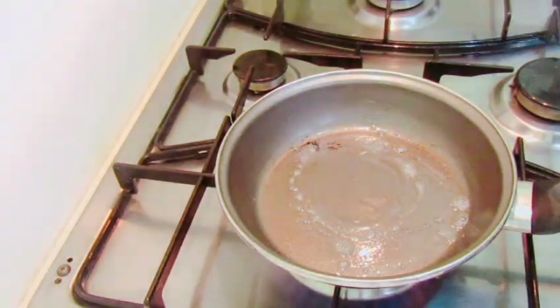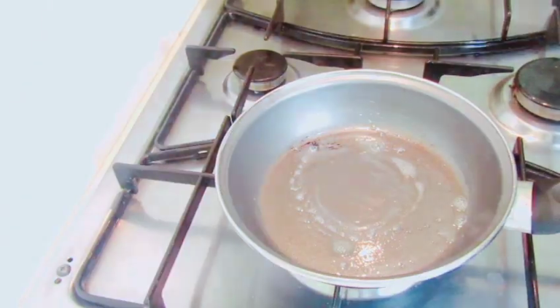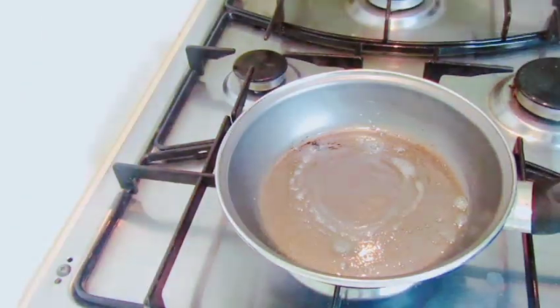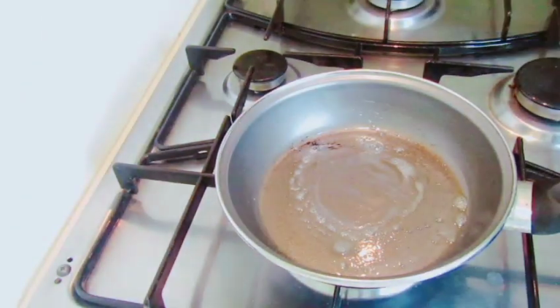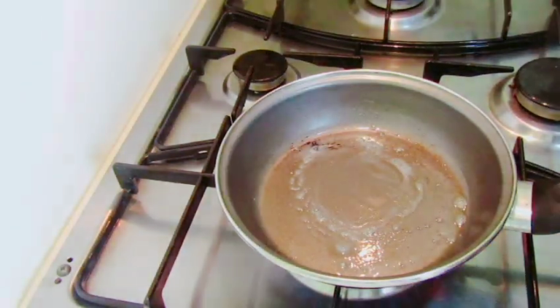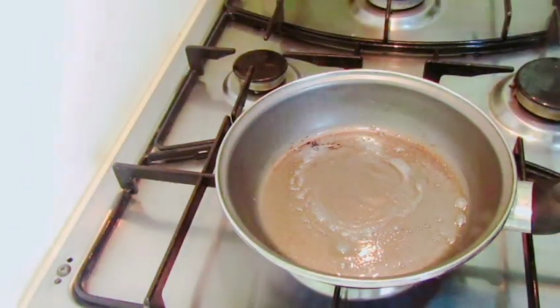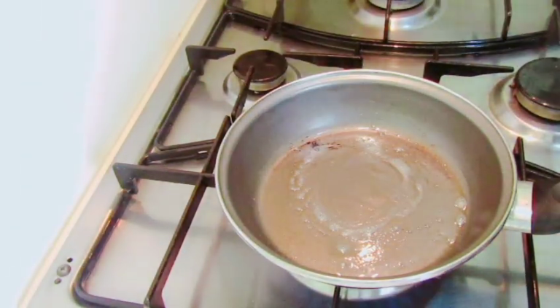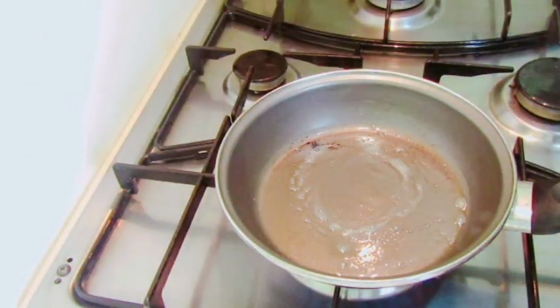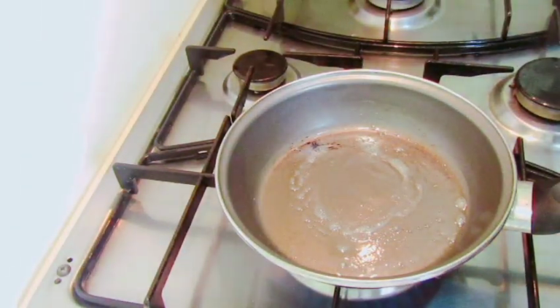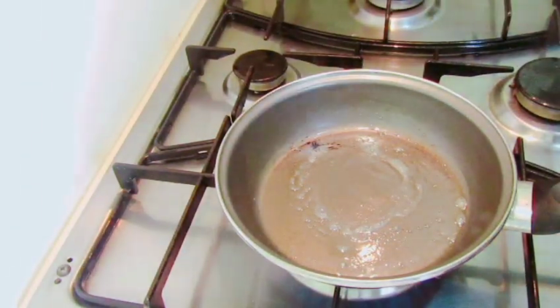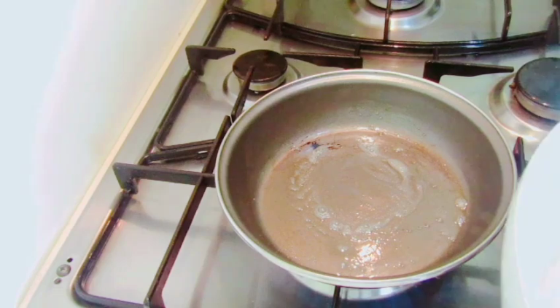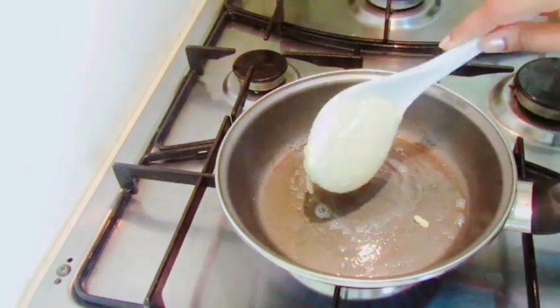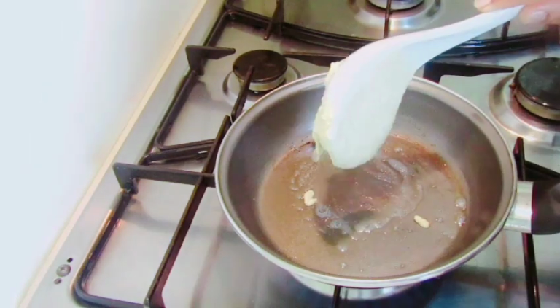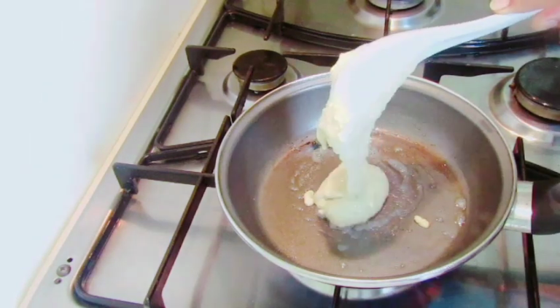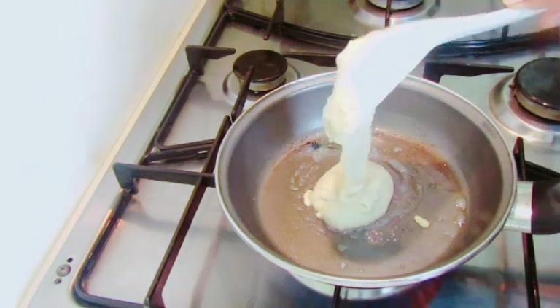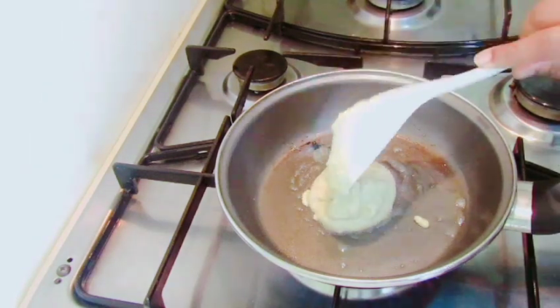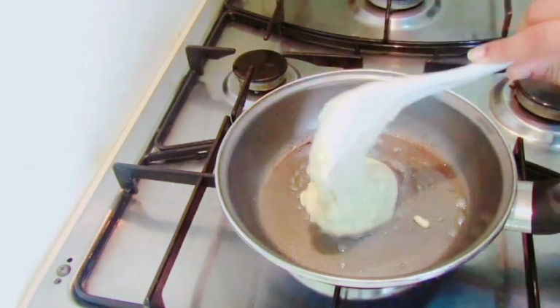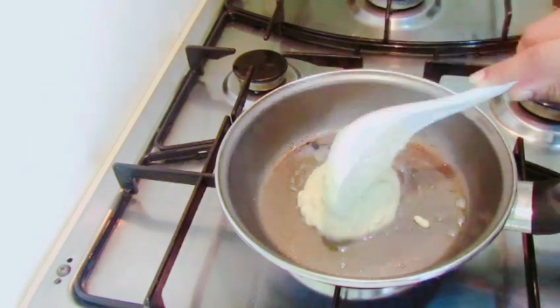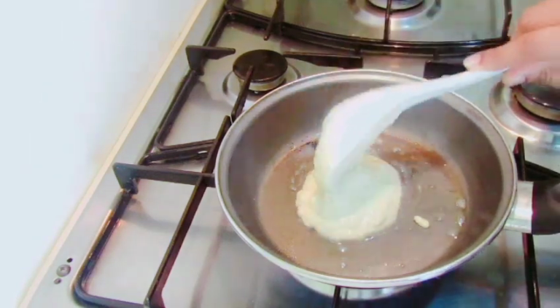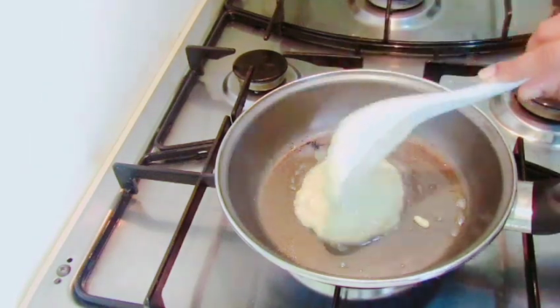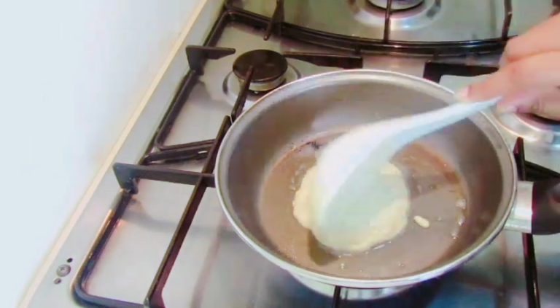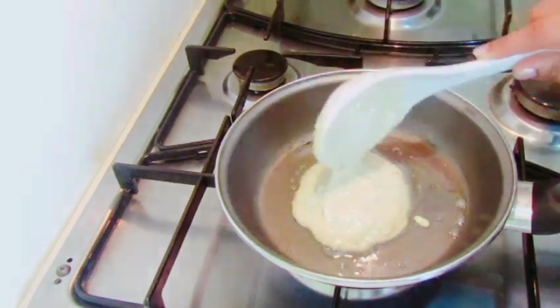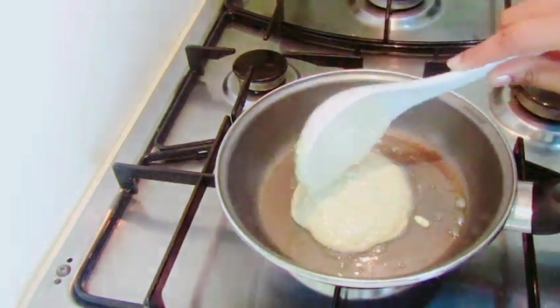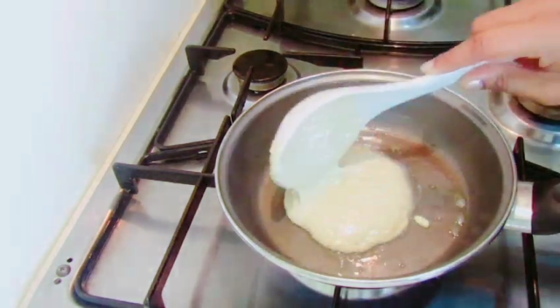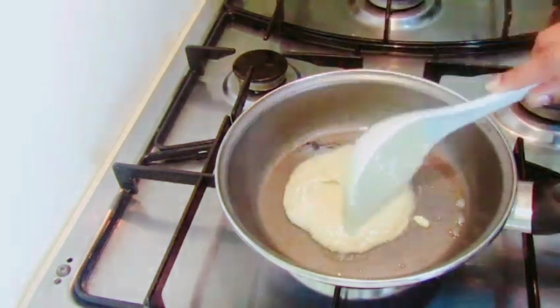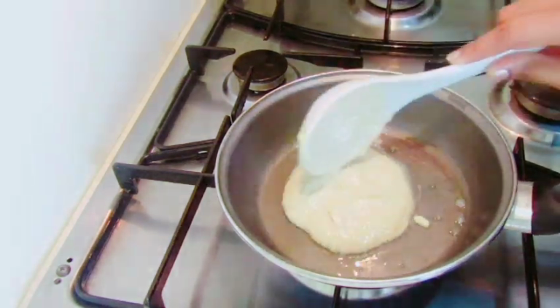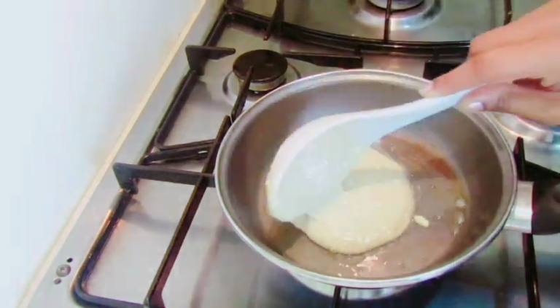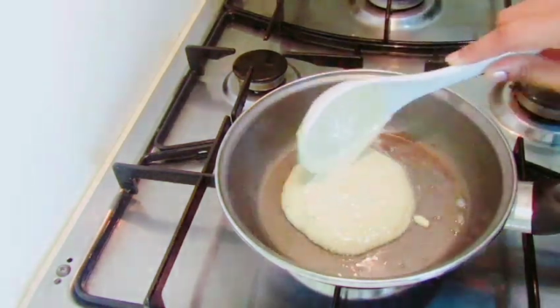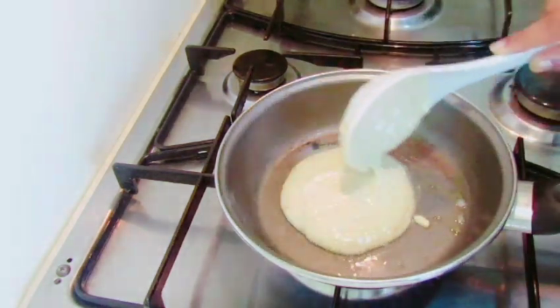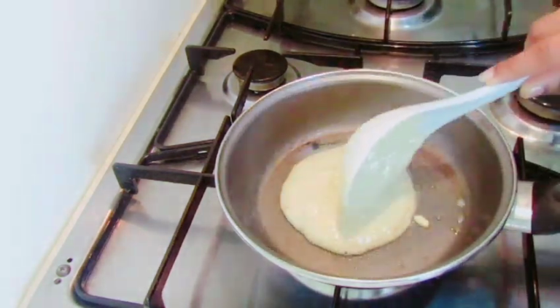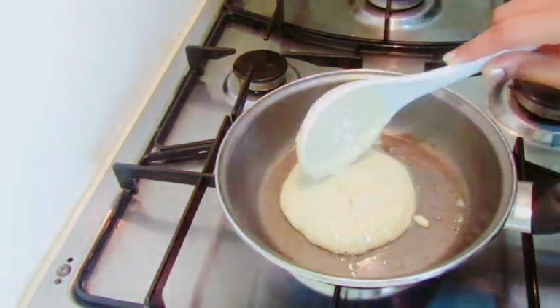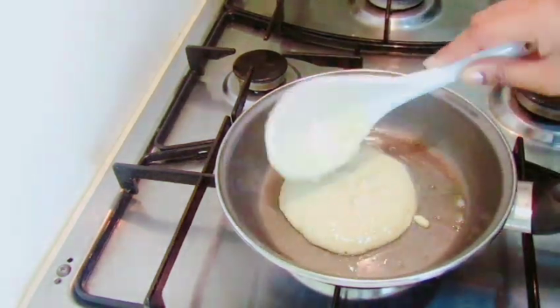Now we will use the whole dough. Then we will mix the dough.